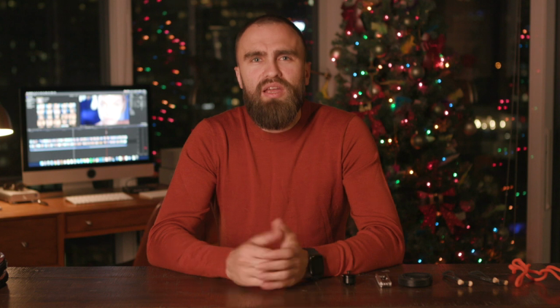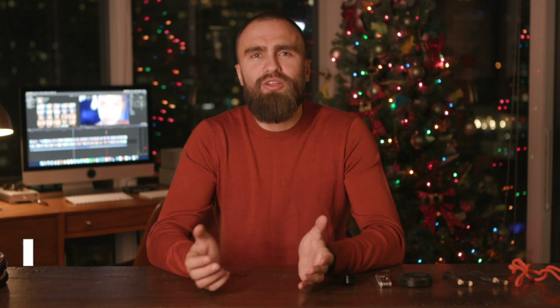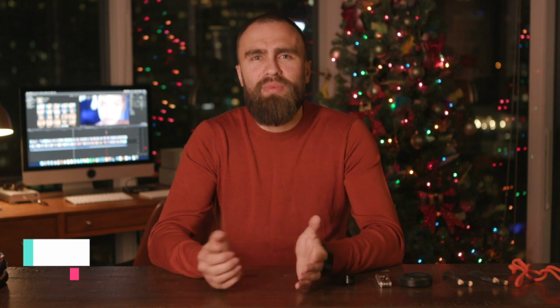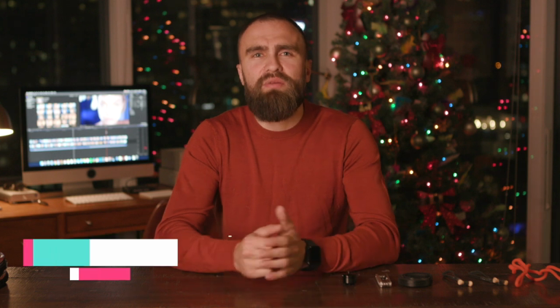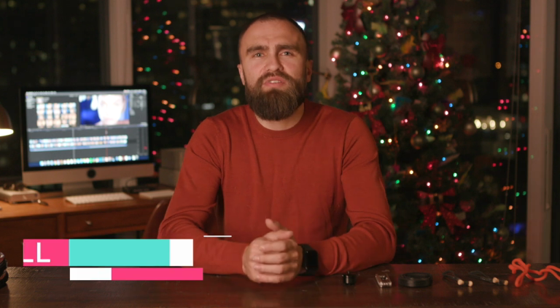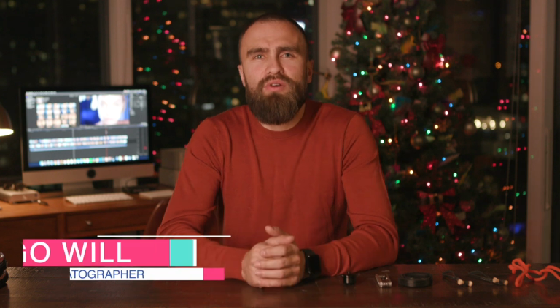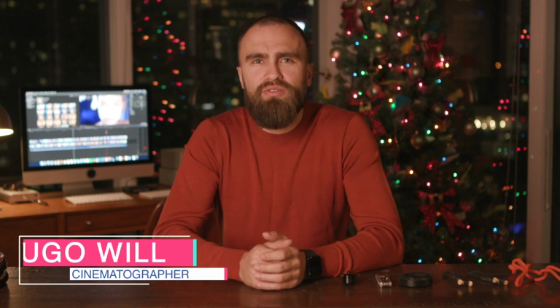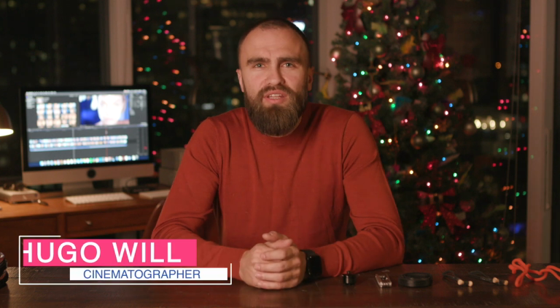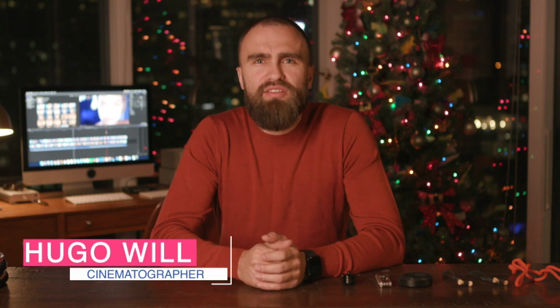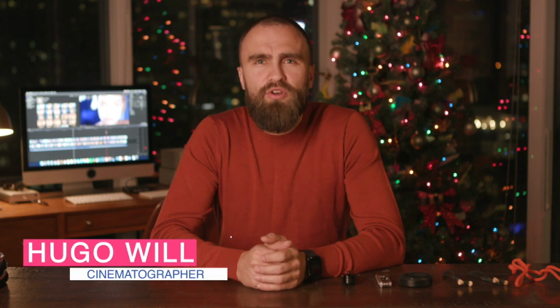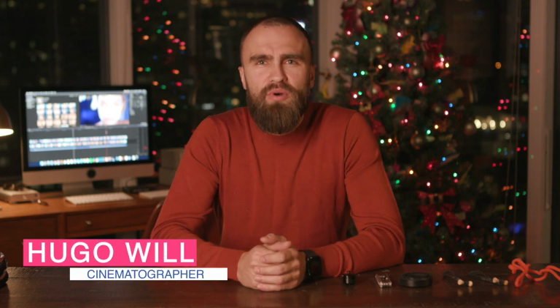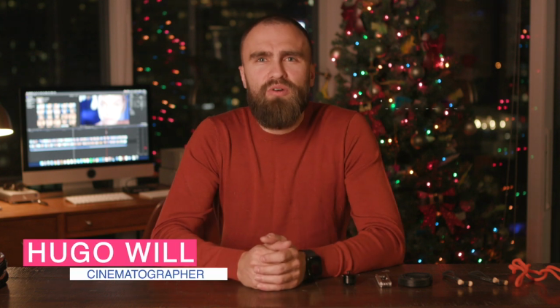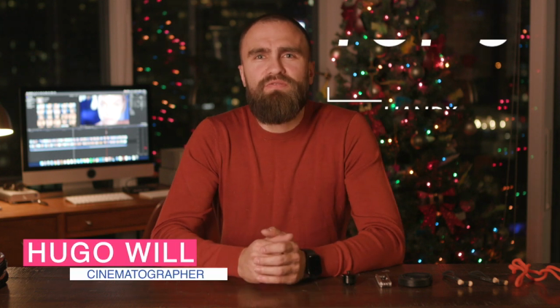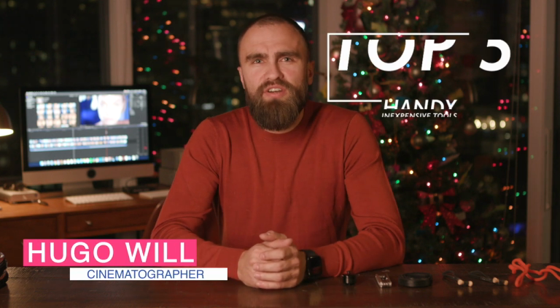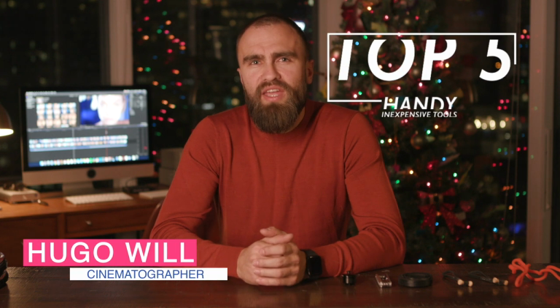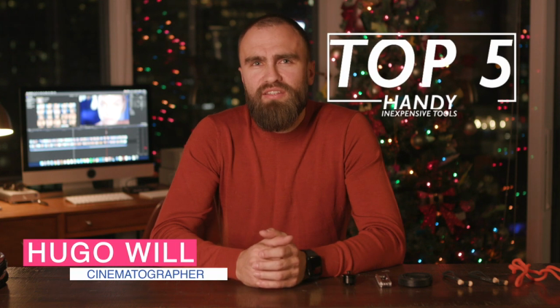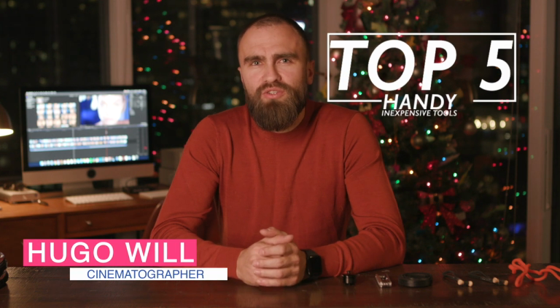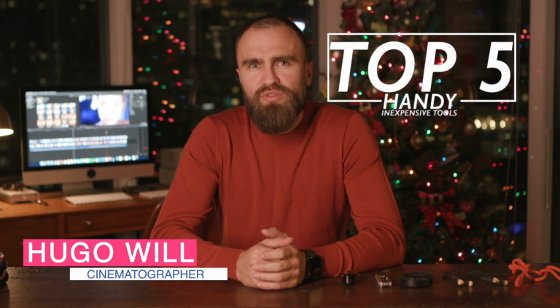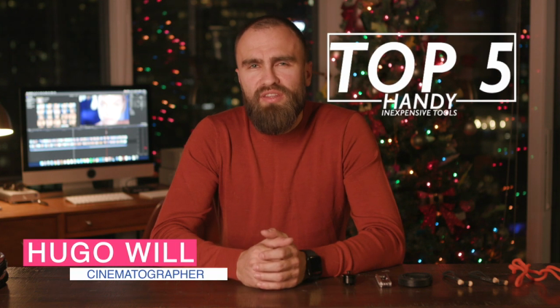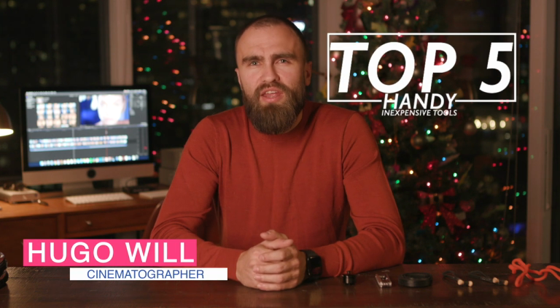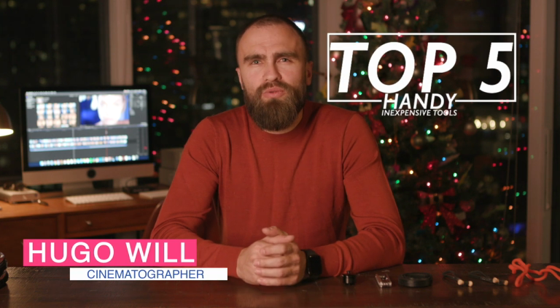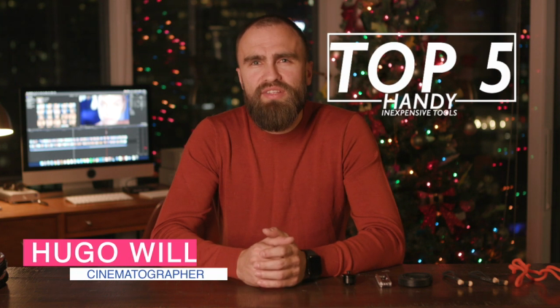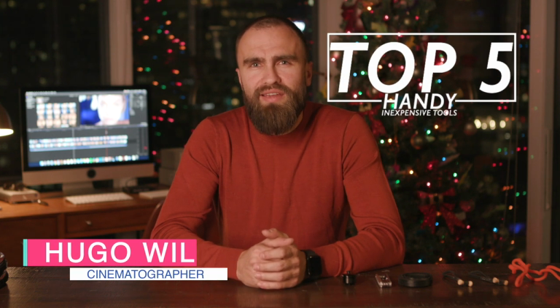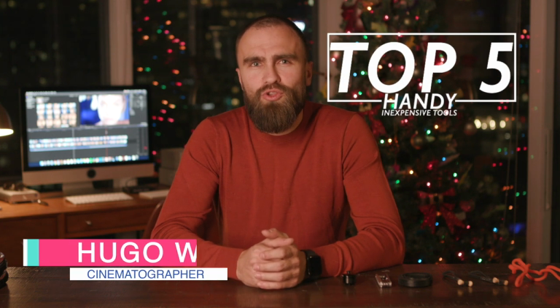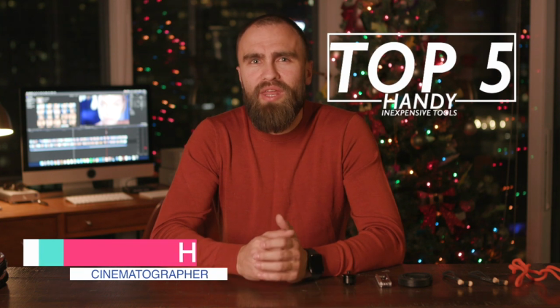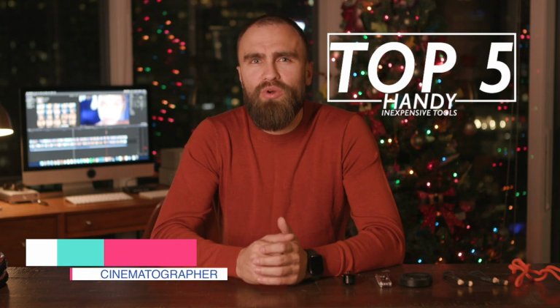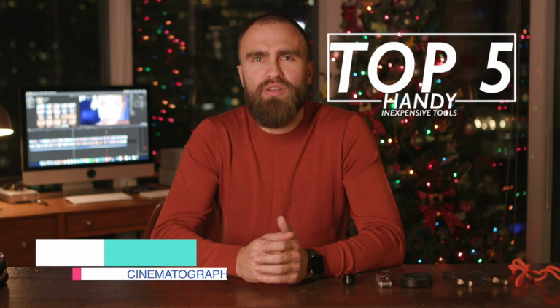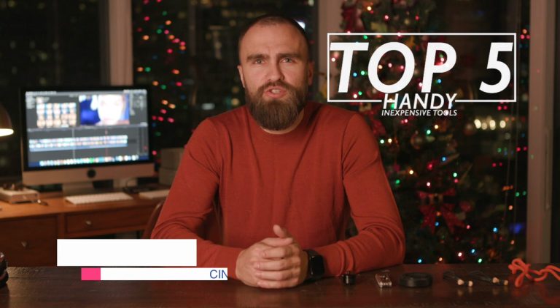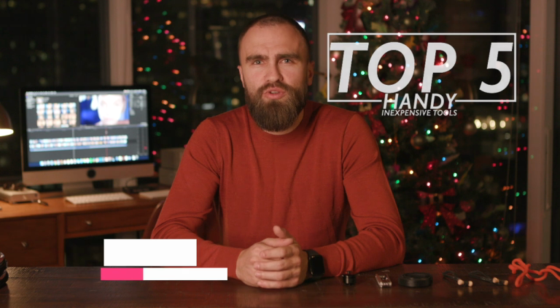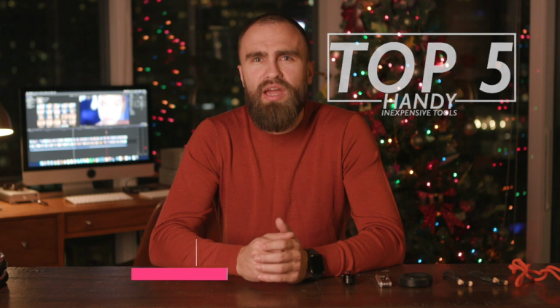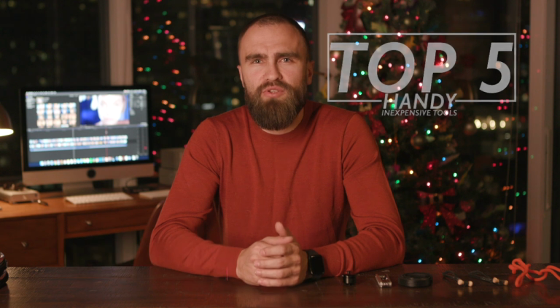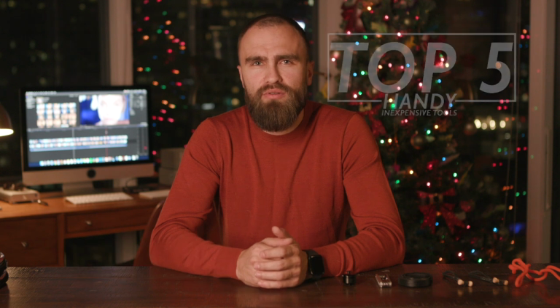Hello, my name is Hugo. Today let's talk about very handy tools that I always have no matter what kind of shoot I'm doing.